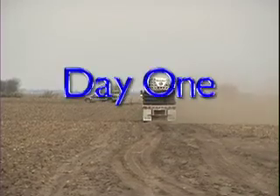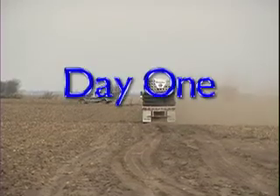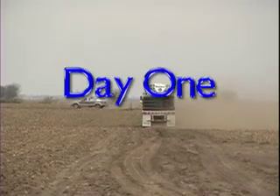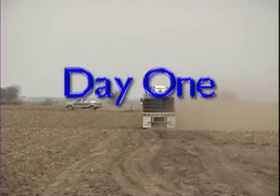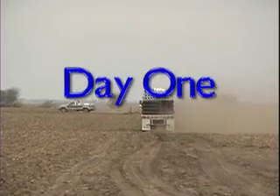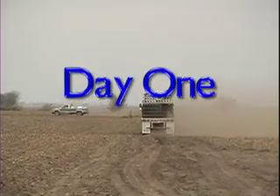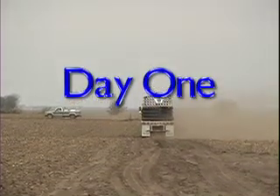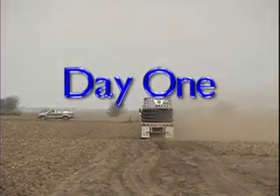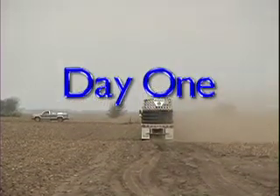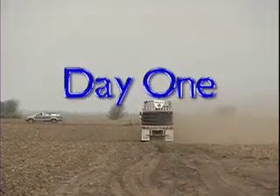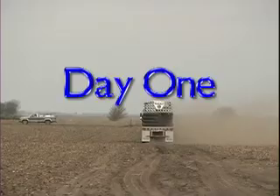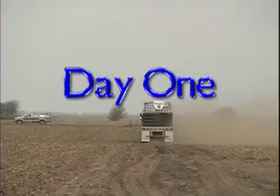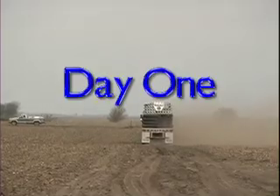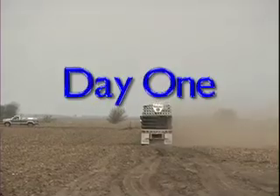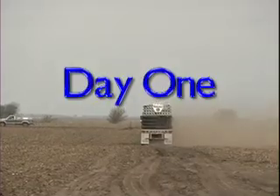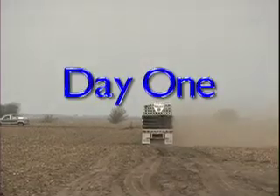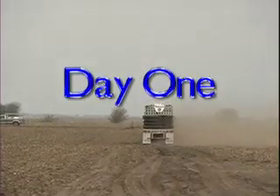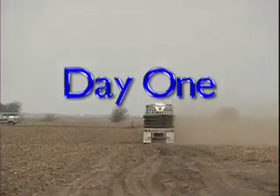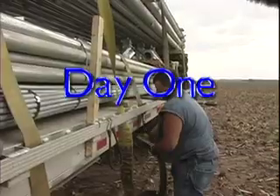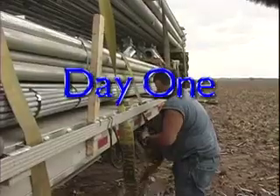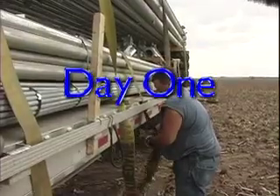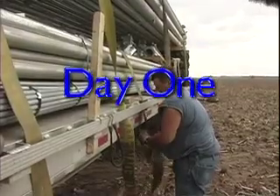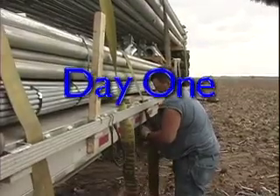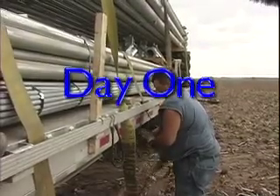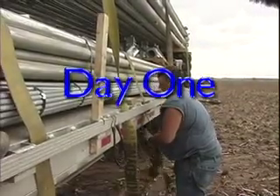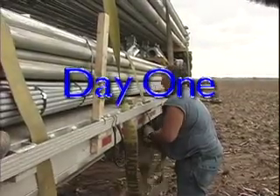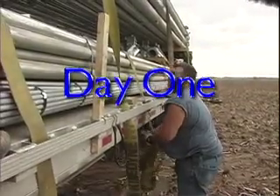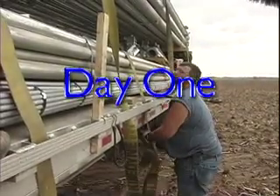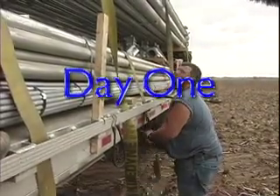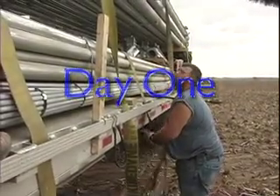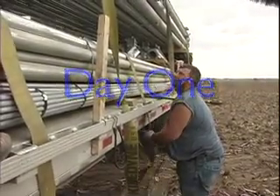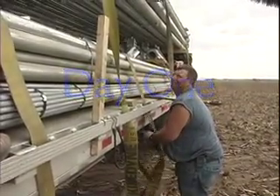They were talking about a chance of rain and everything. The truck driver kept watching all the clouds and said we were going to get a bad storm.